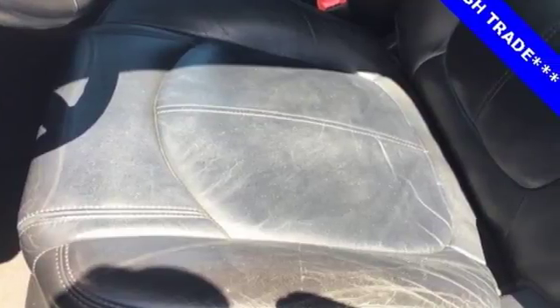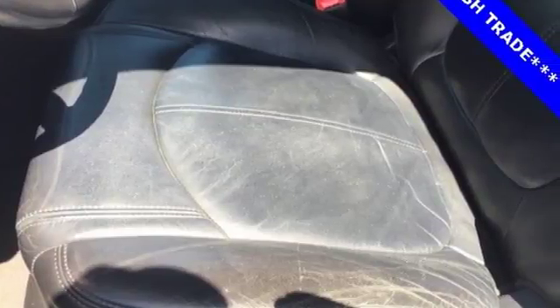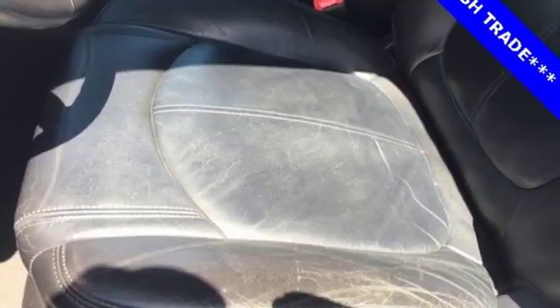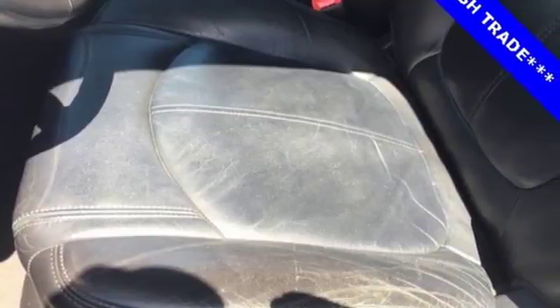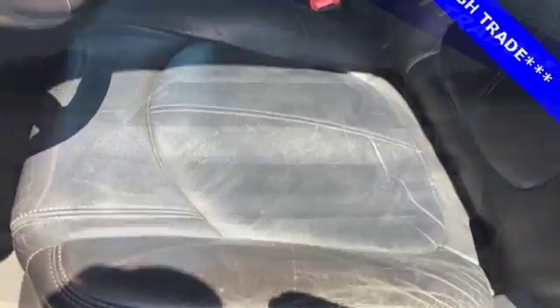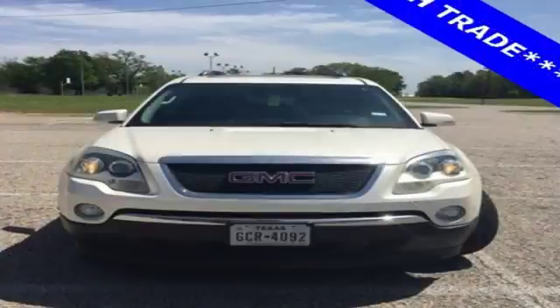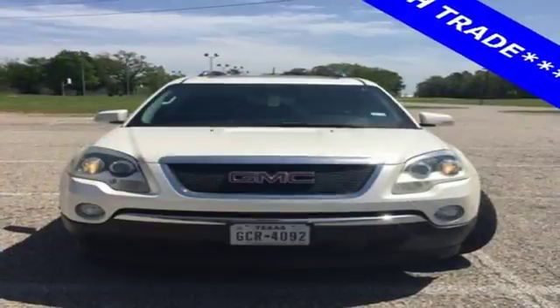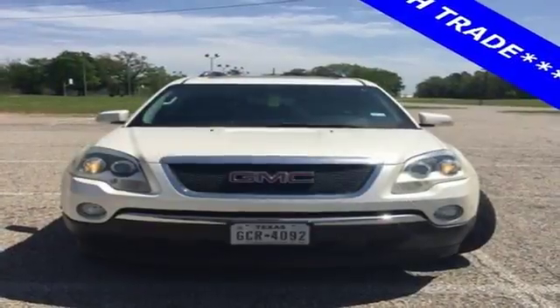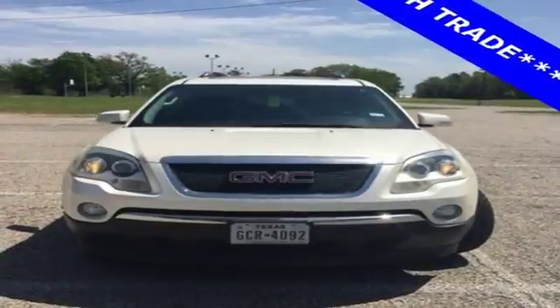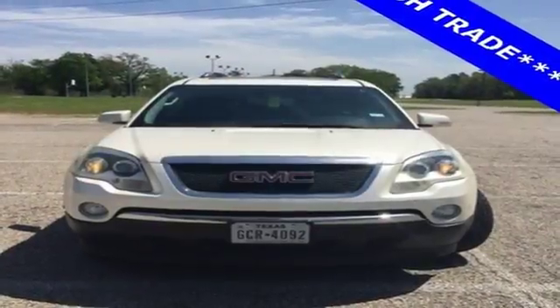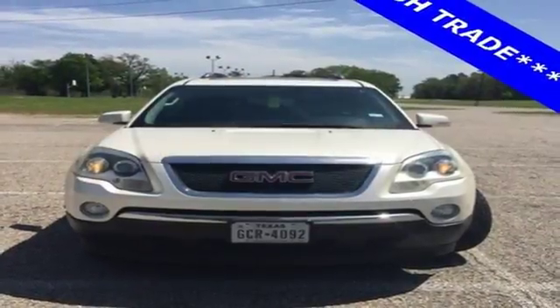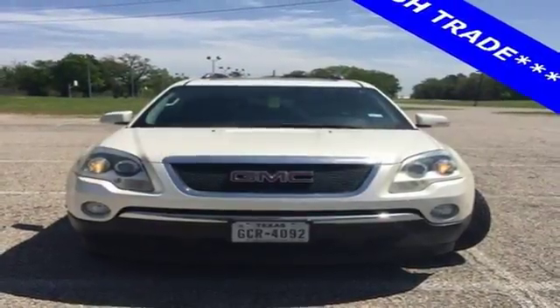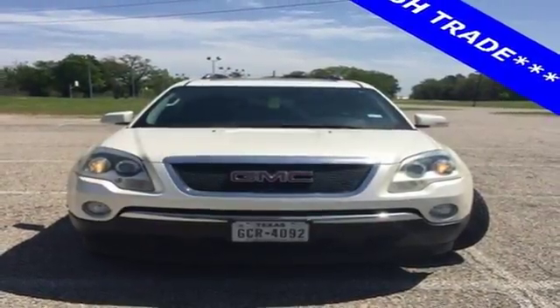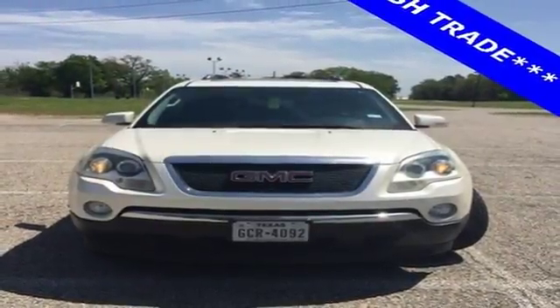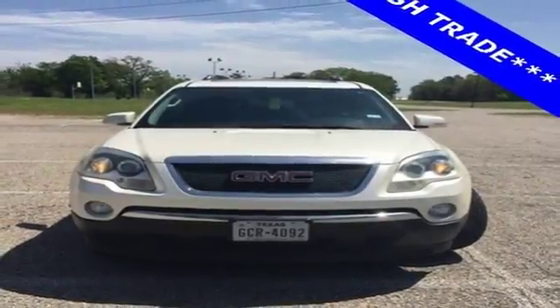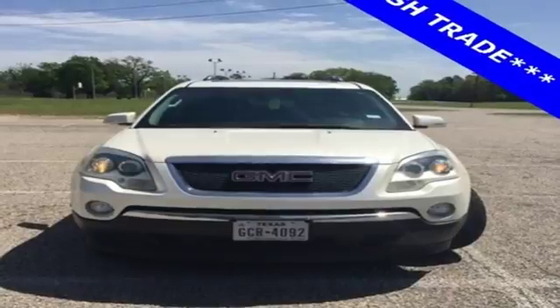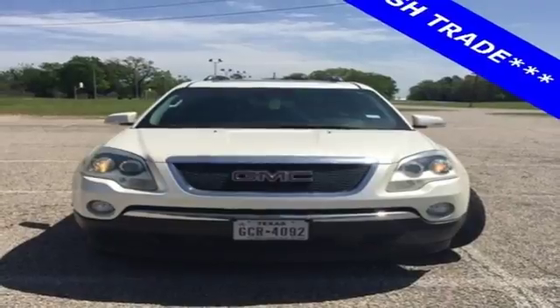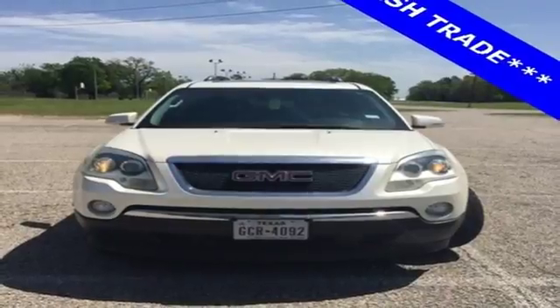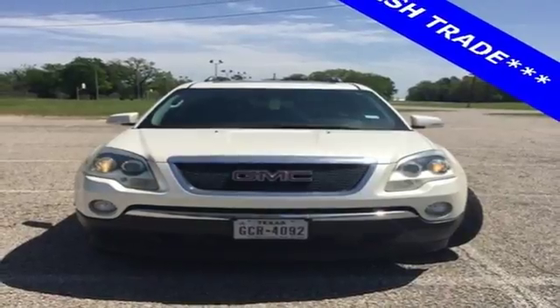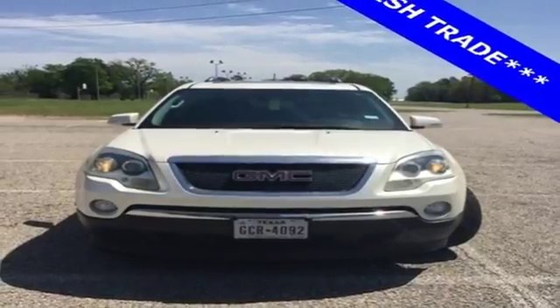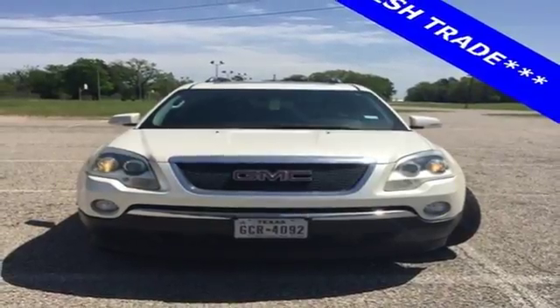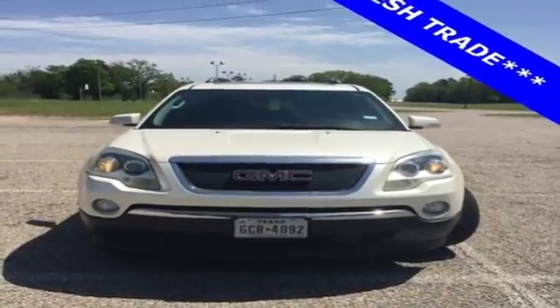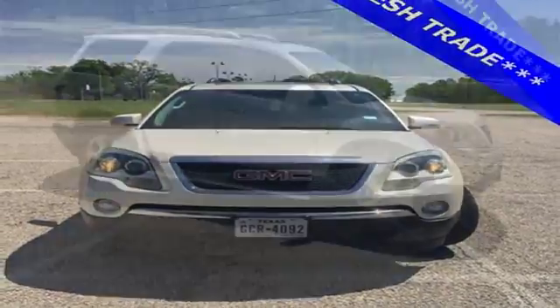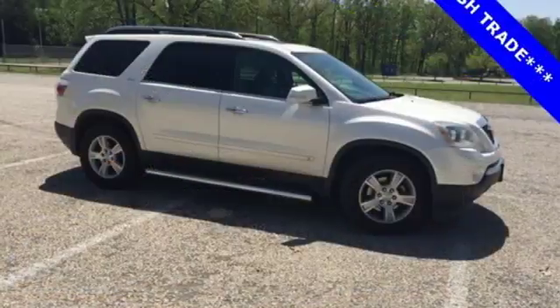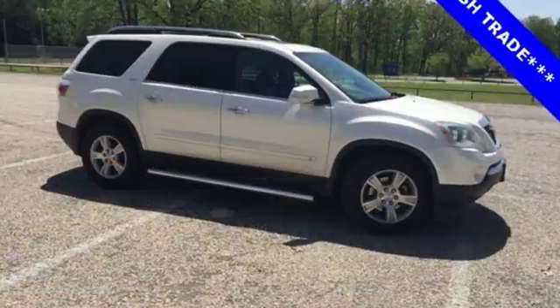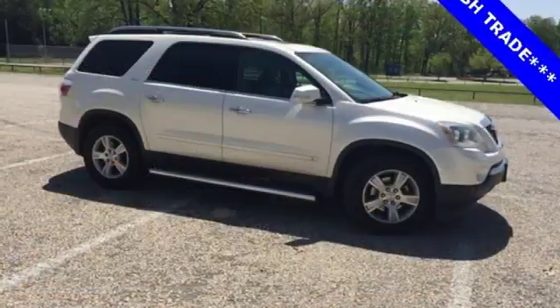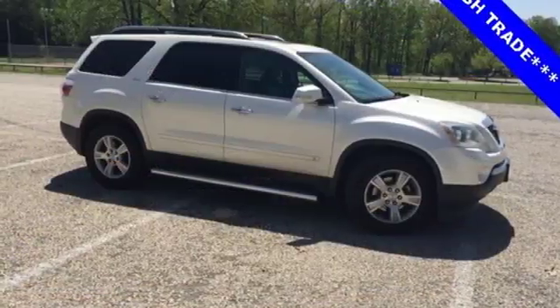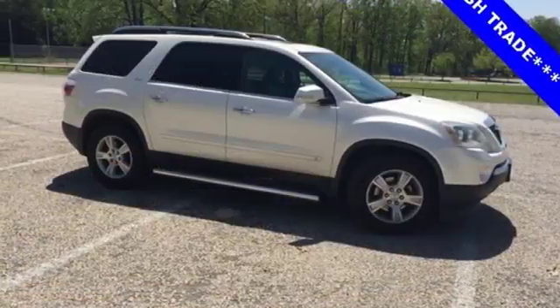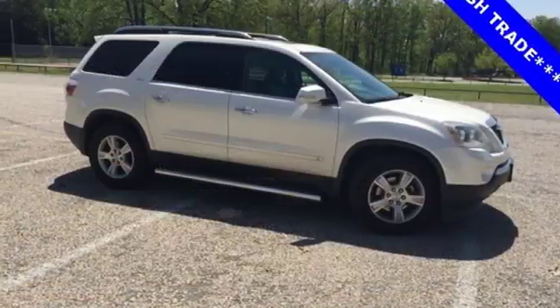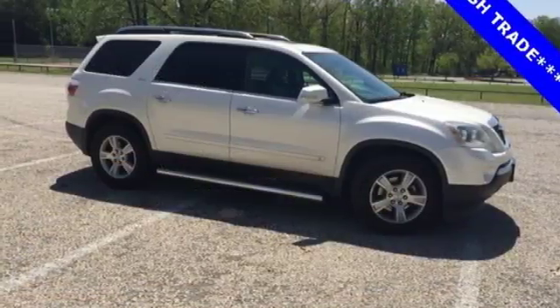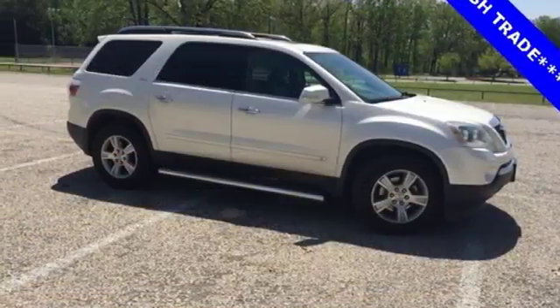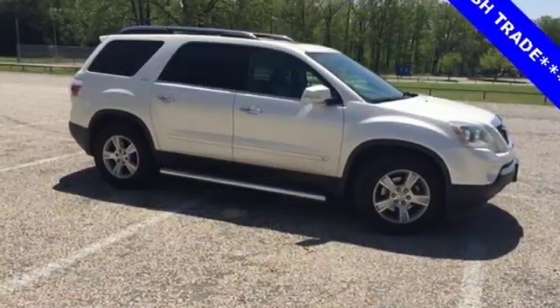If you're looking for a silky smooth crossover with style and safety to the max, look no further than this remarkable Acadia.